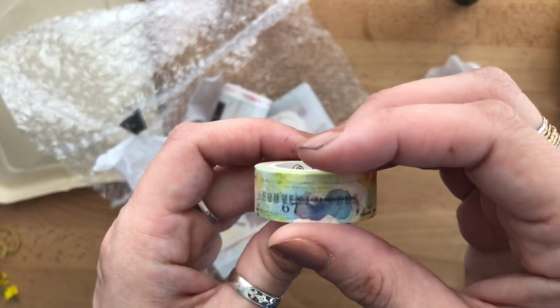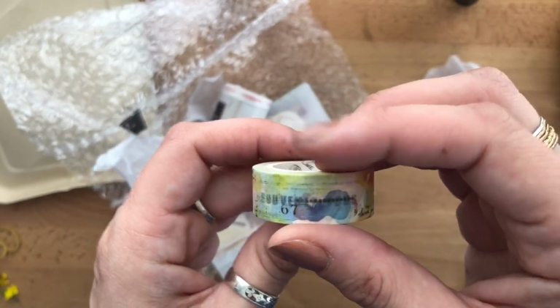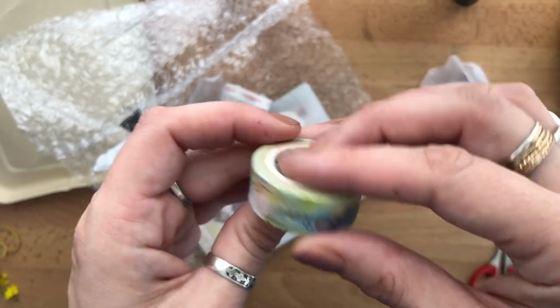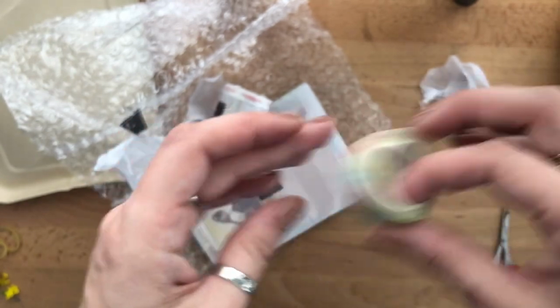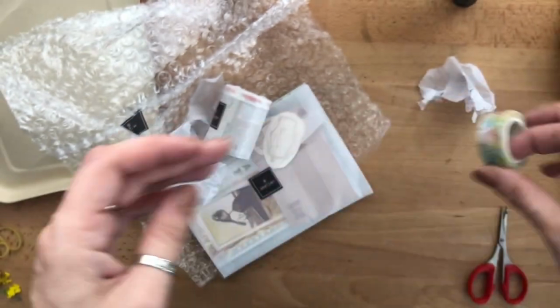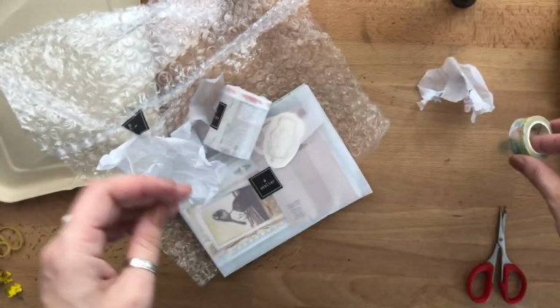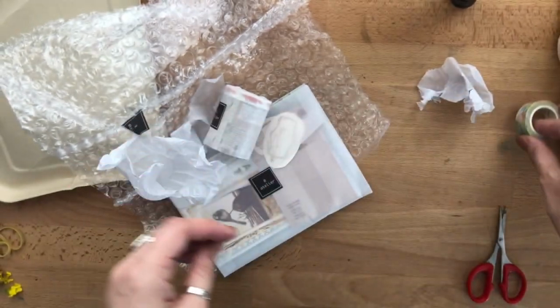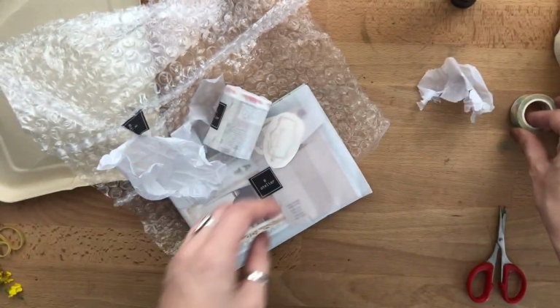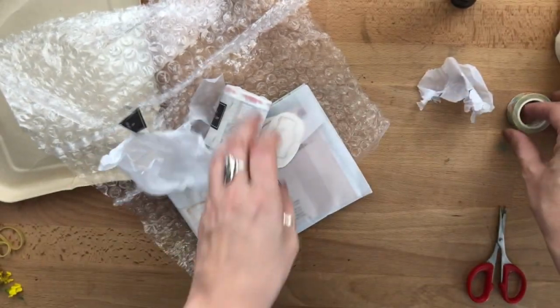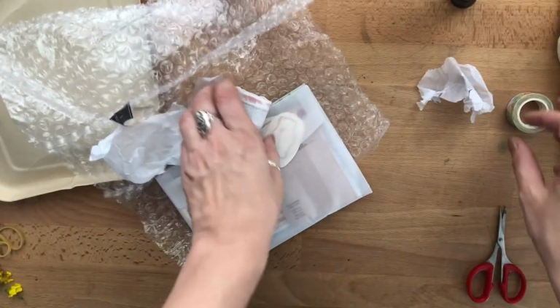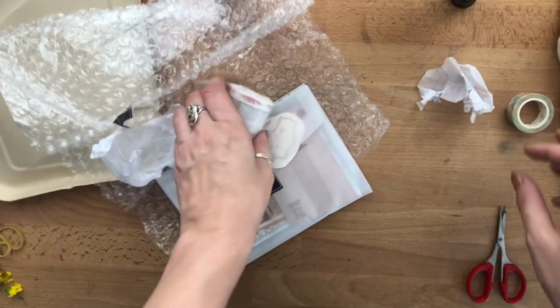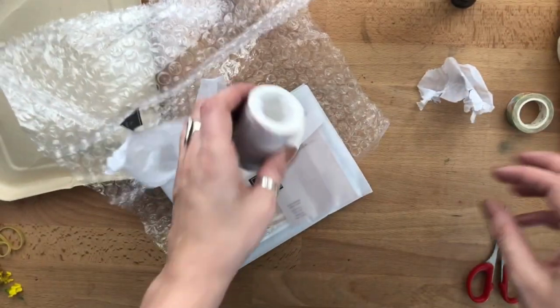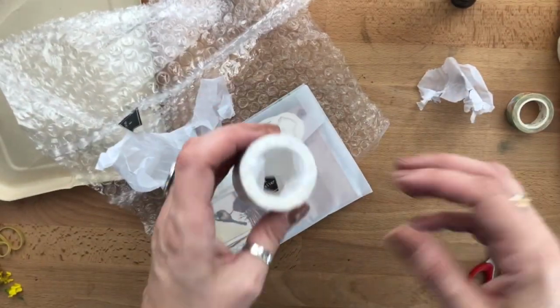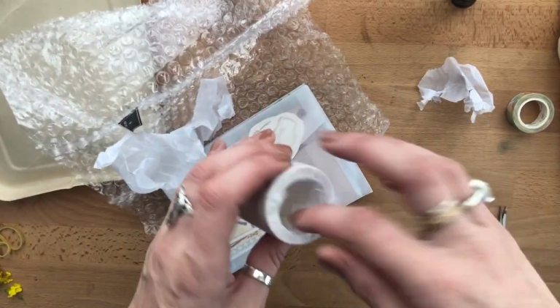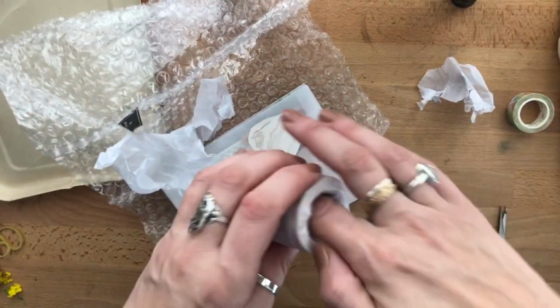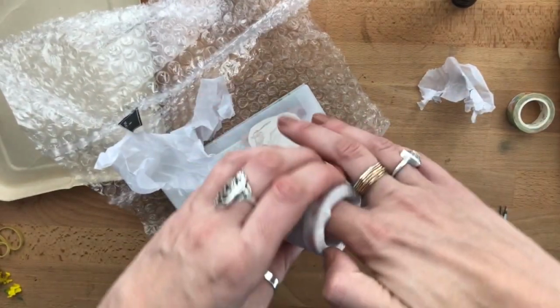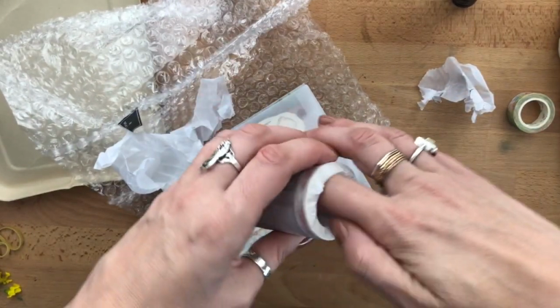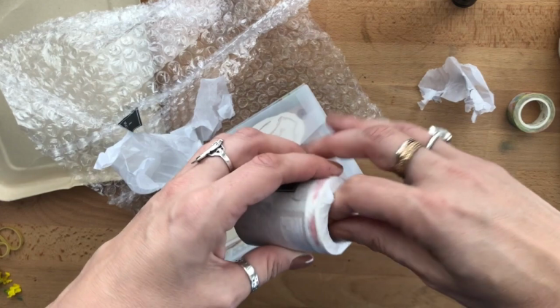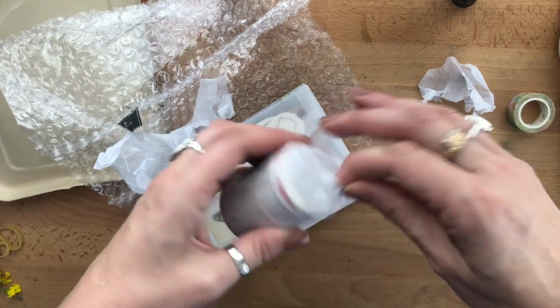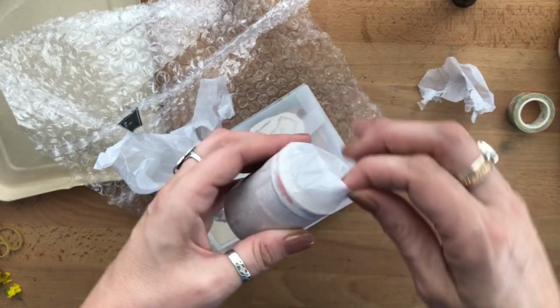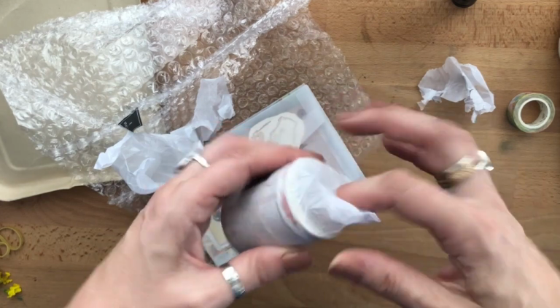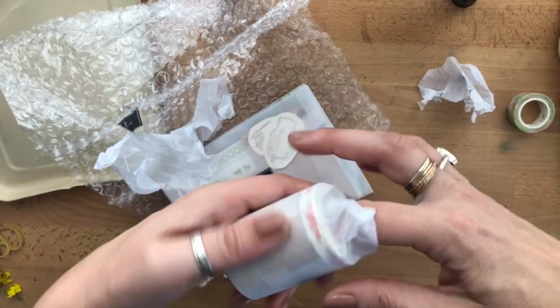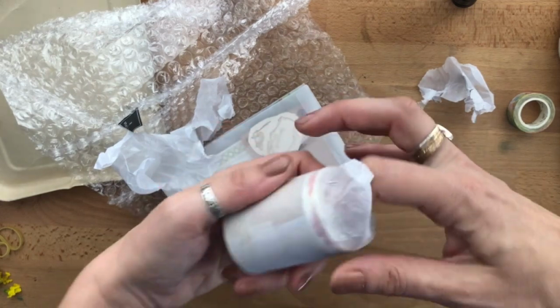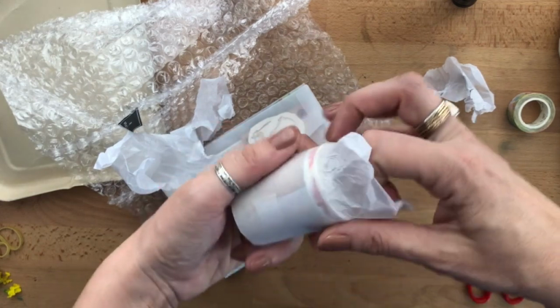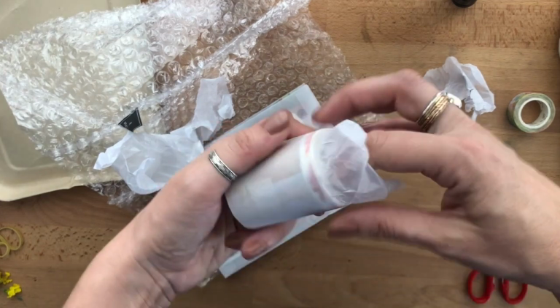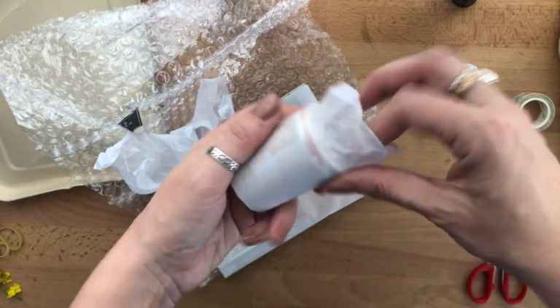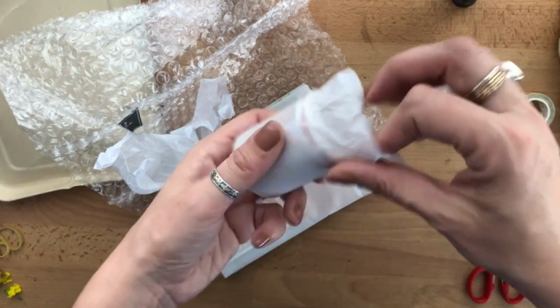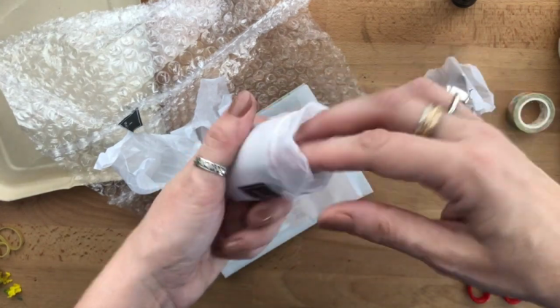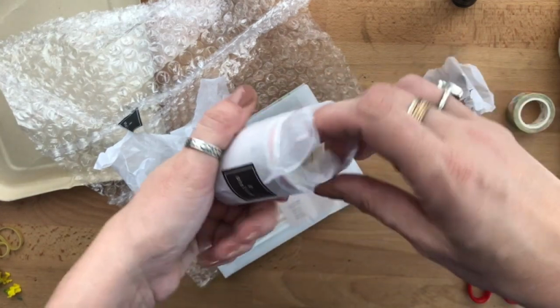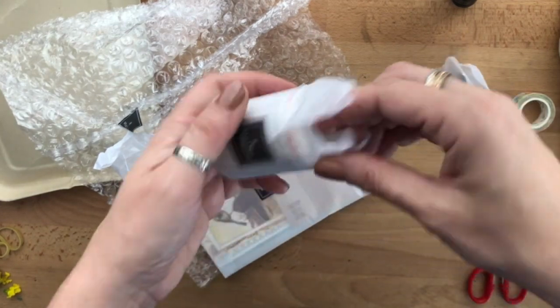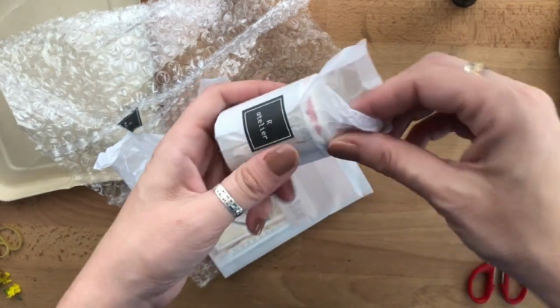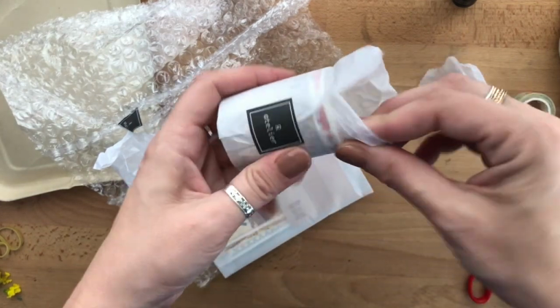This really pretty washi tape — yeah, love it, this is really pretty. This looks like a large washi tape.